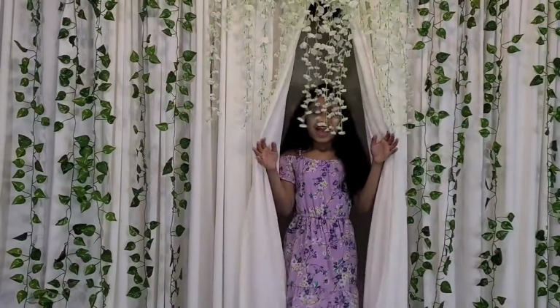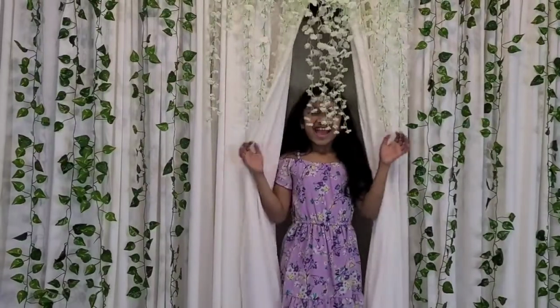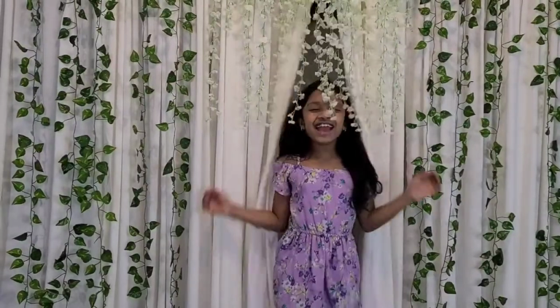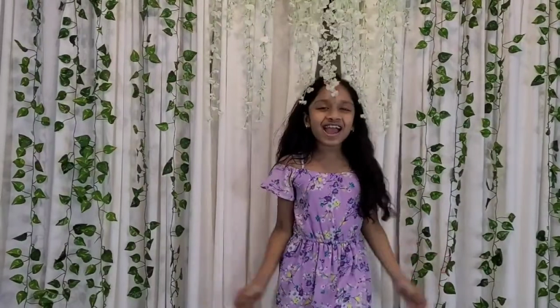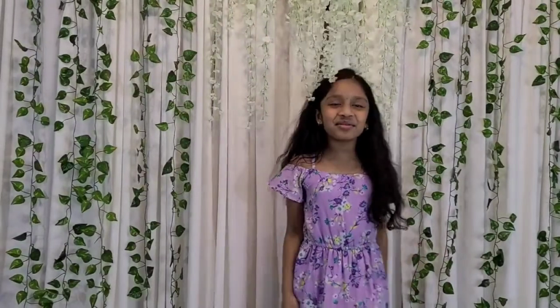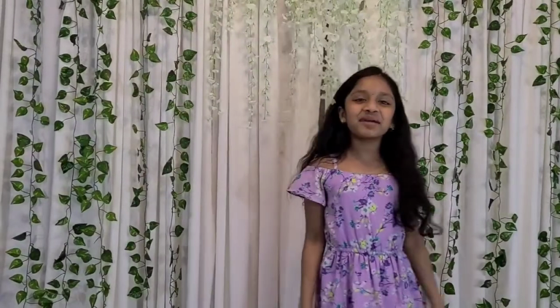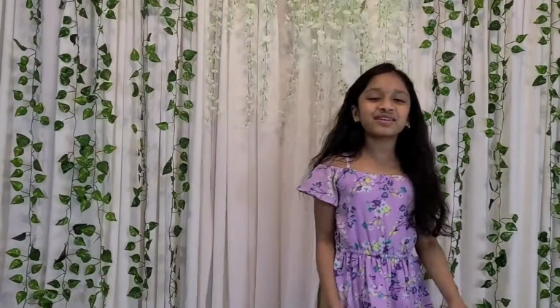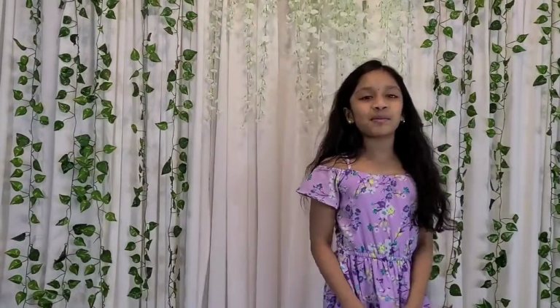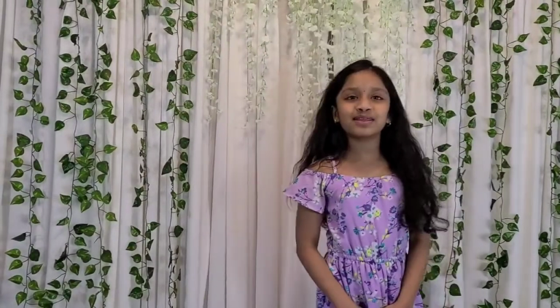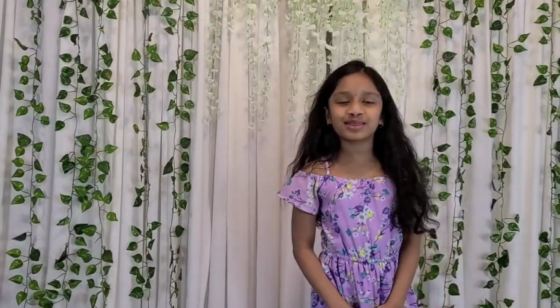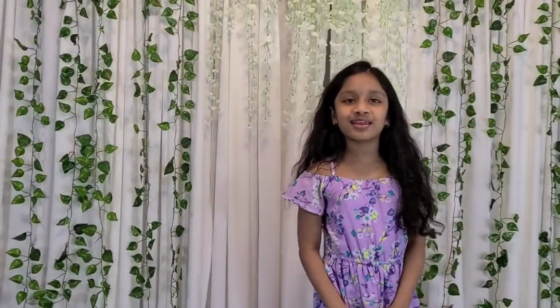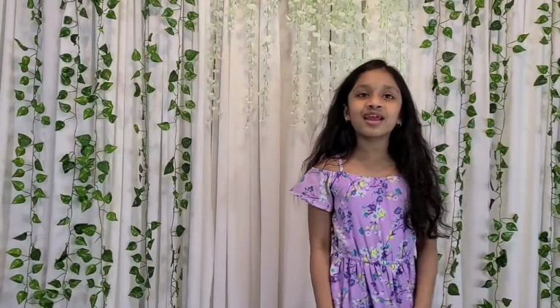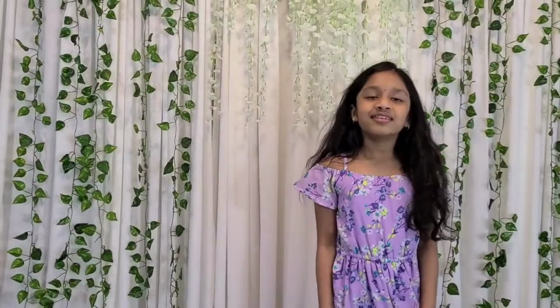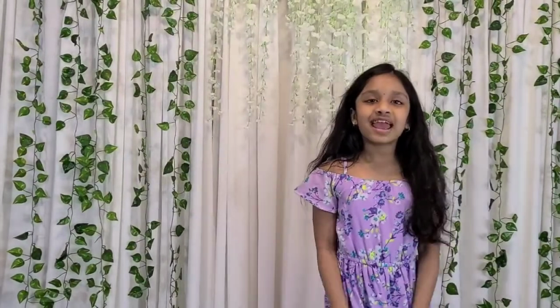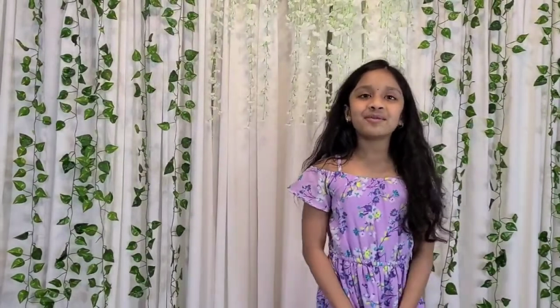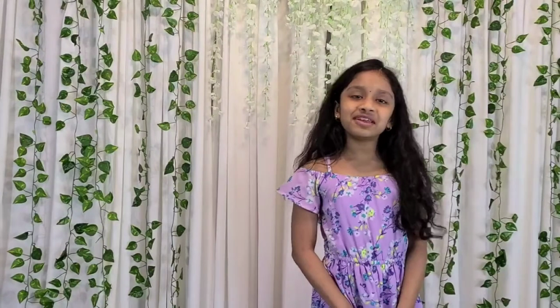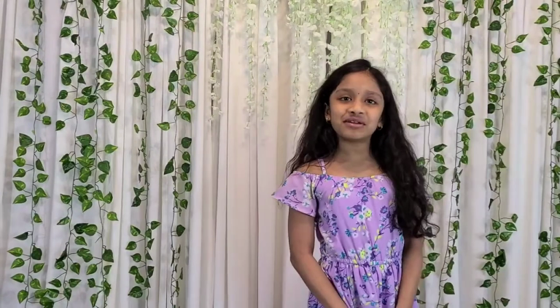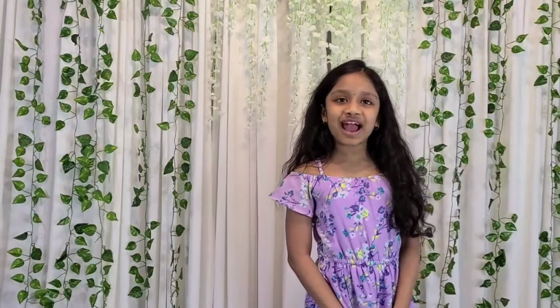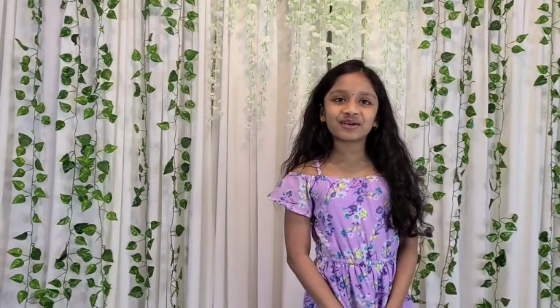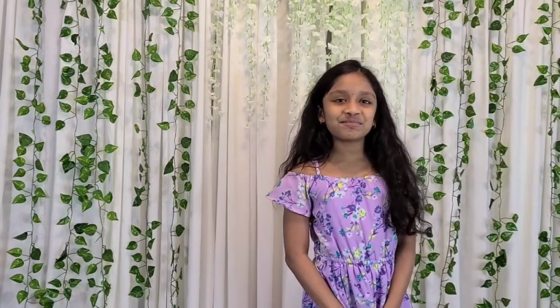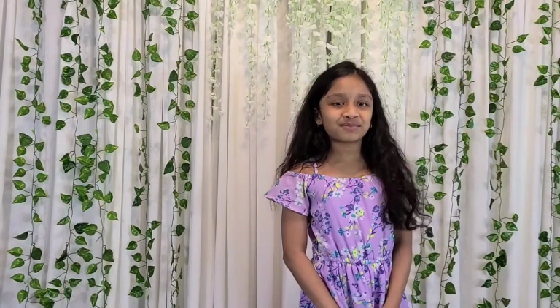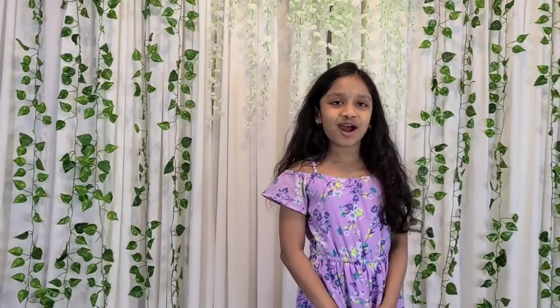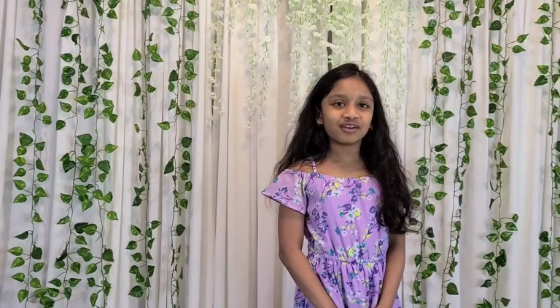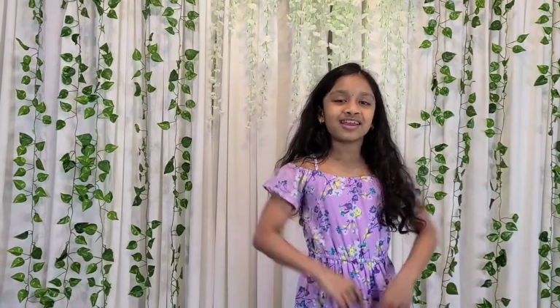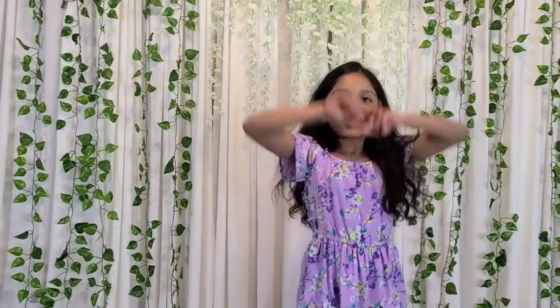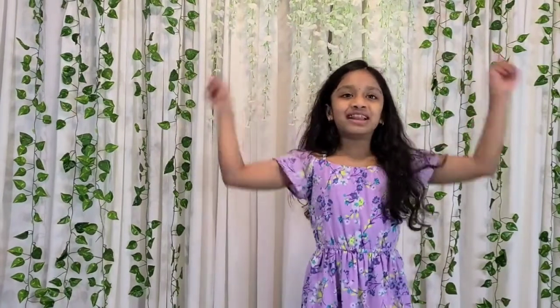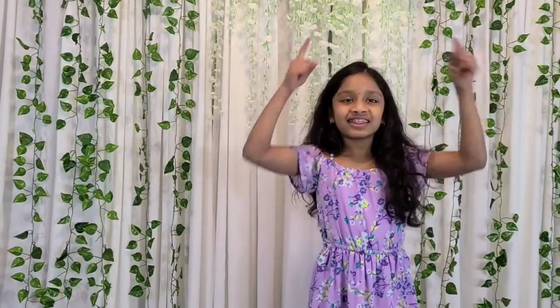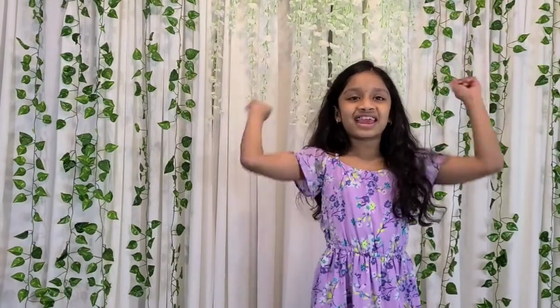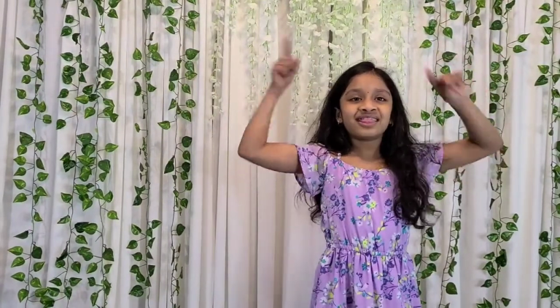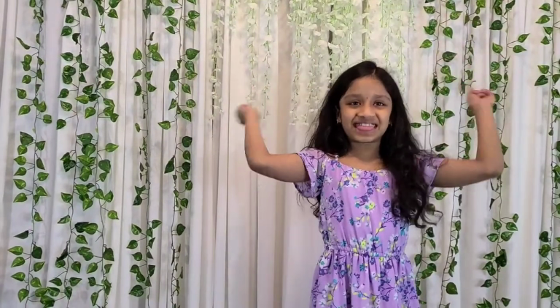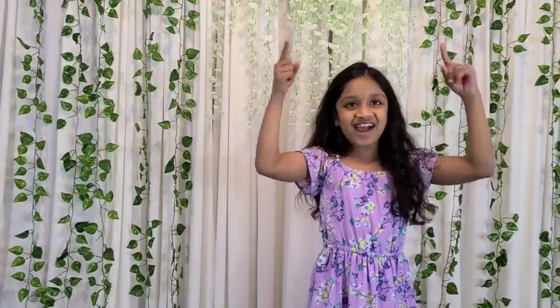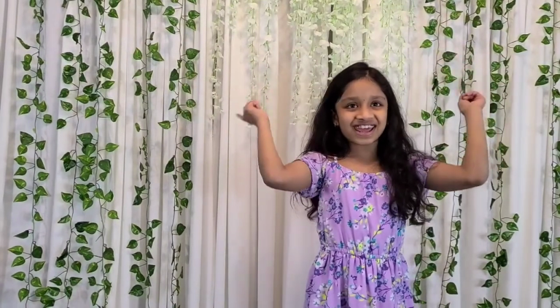Hey guys, welcome back to the ArtPay Sisters. Today I'll be doing a great paper art. So let's get started.